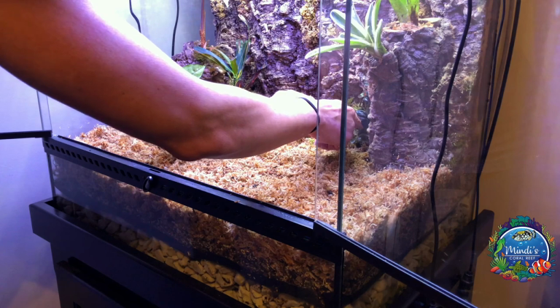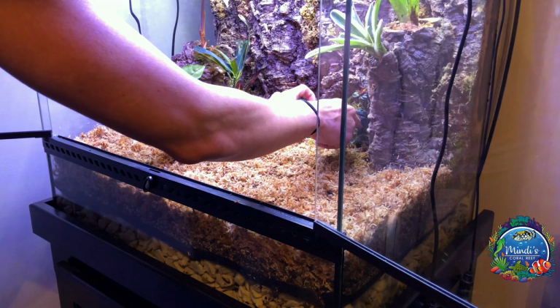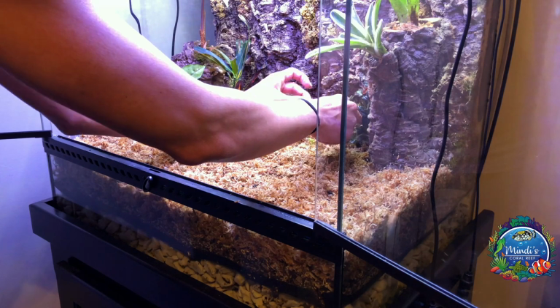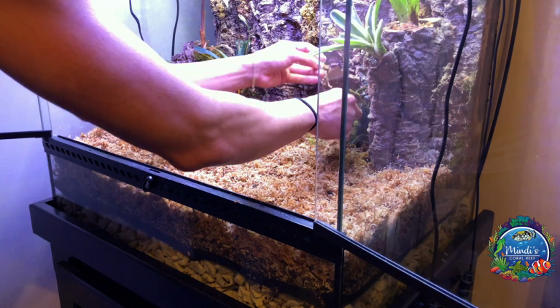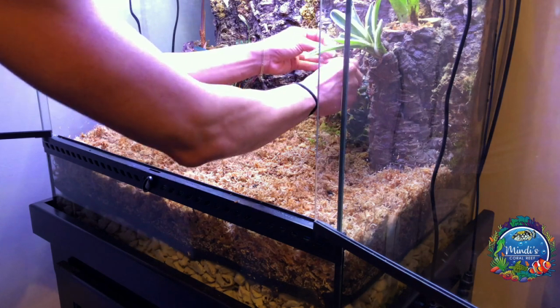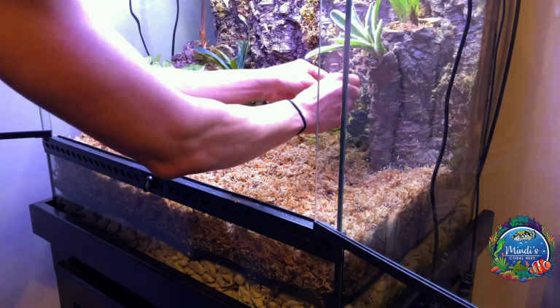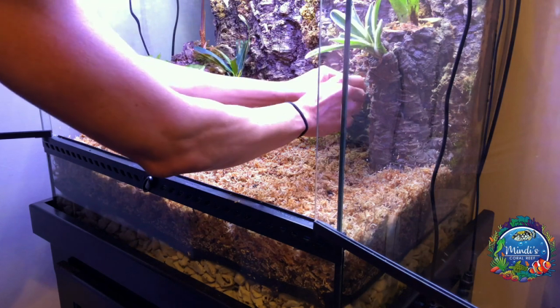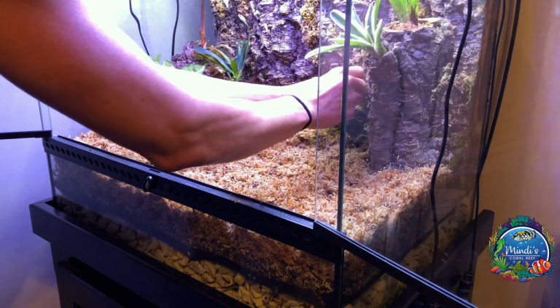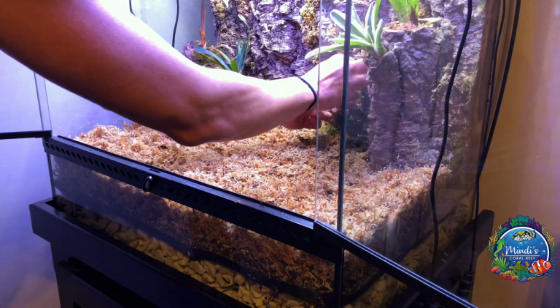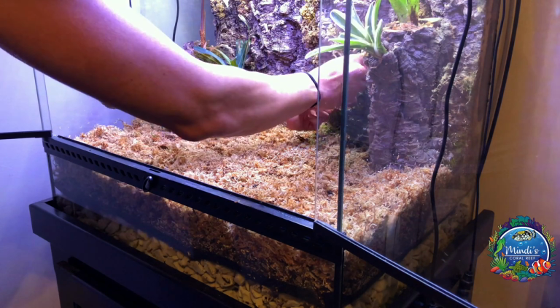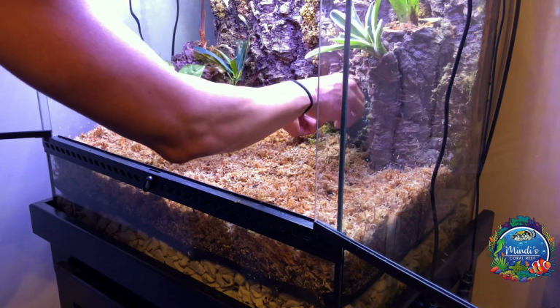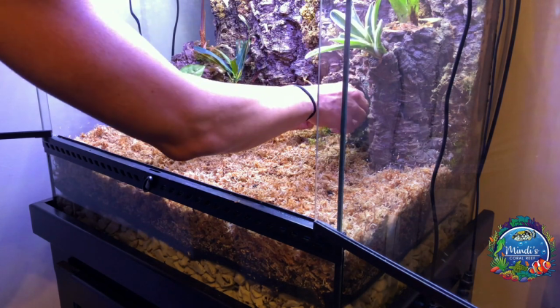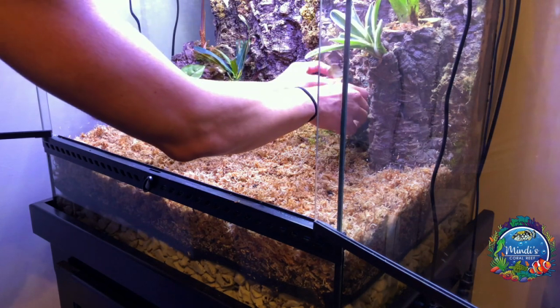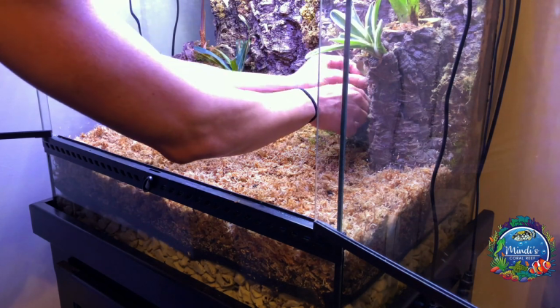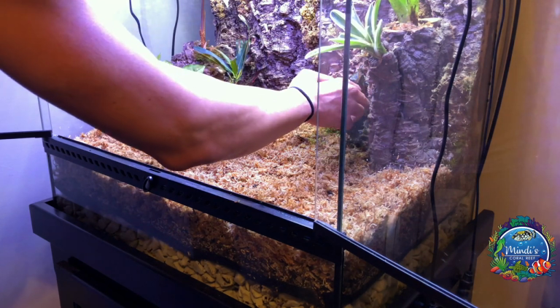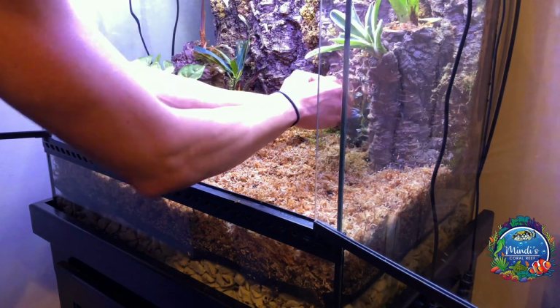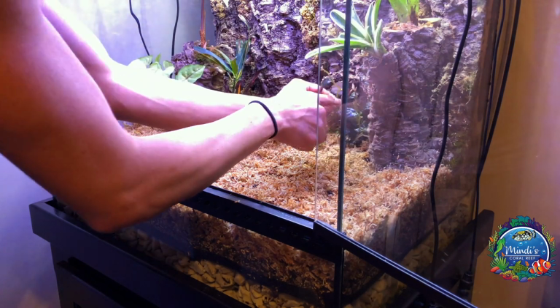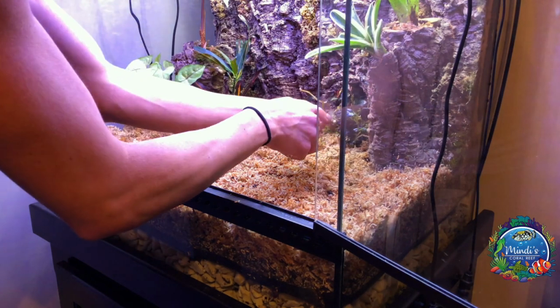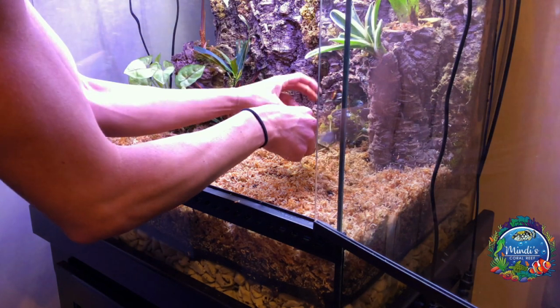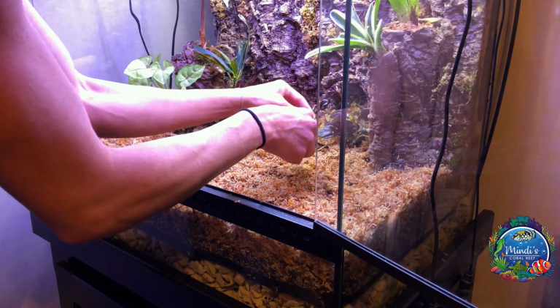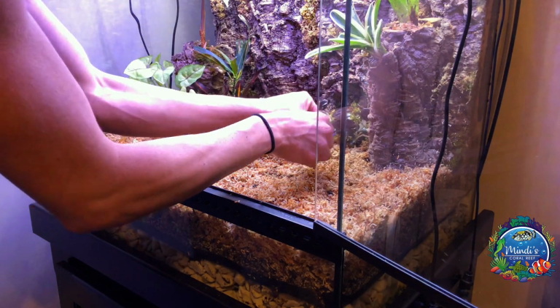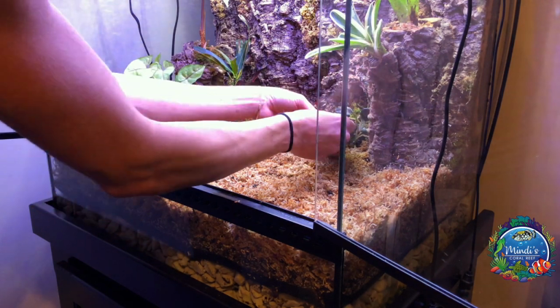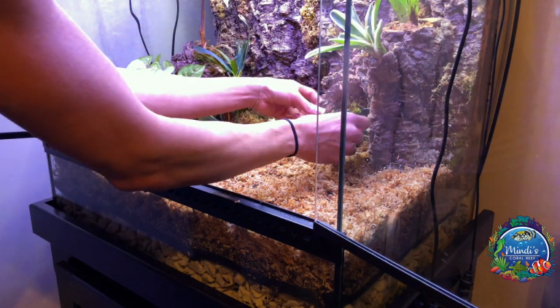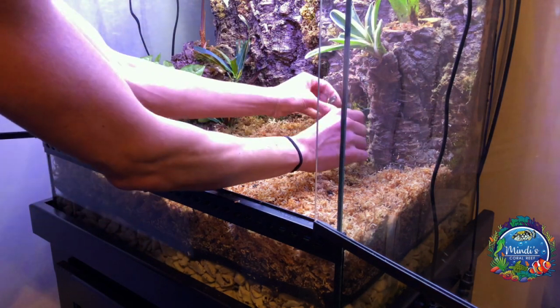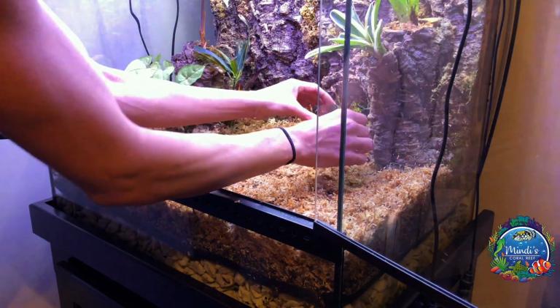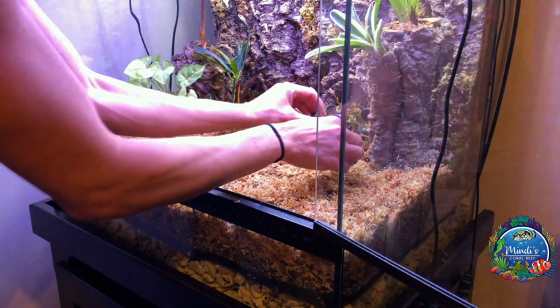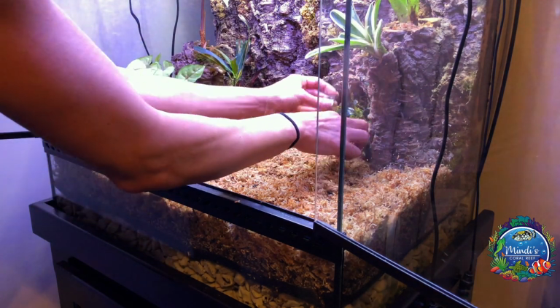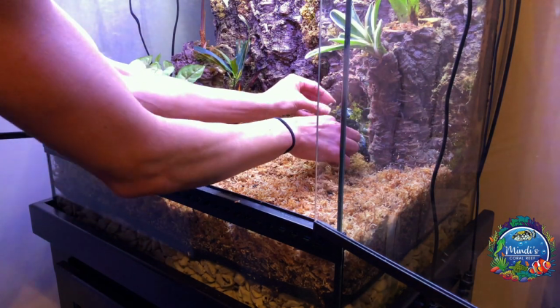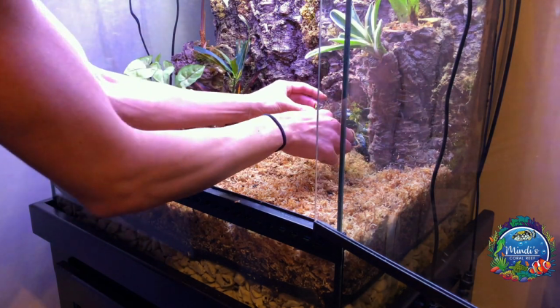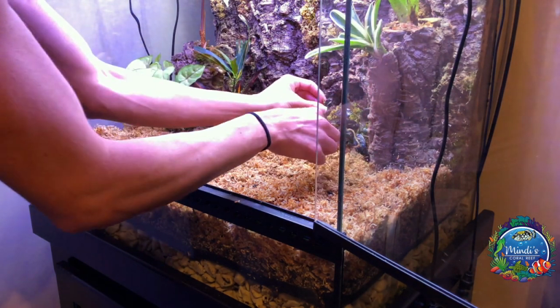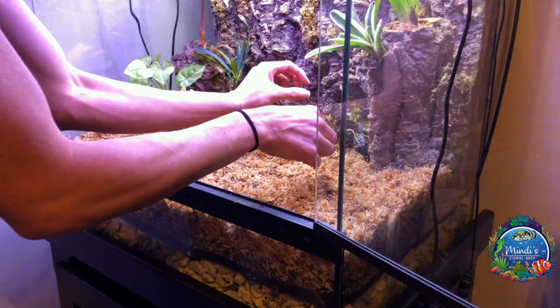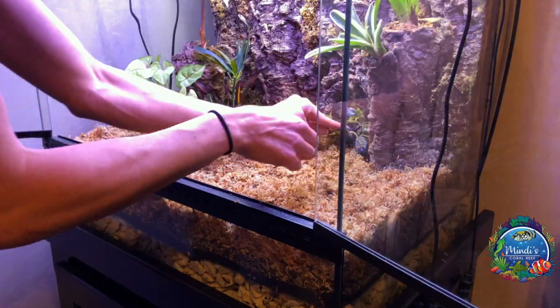As things begin to settle, the plants will begin to grow and the moss will turn a bit more green.